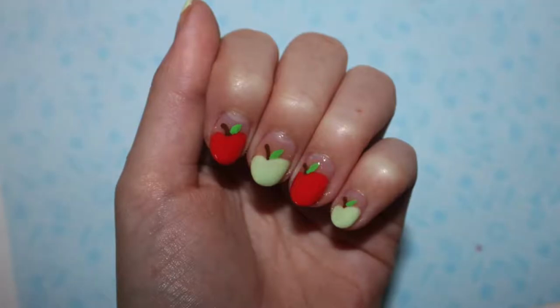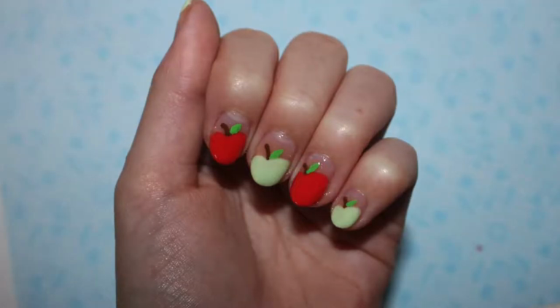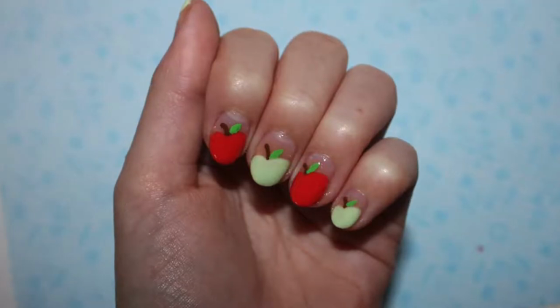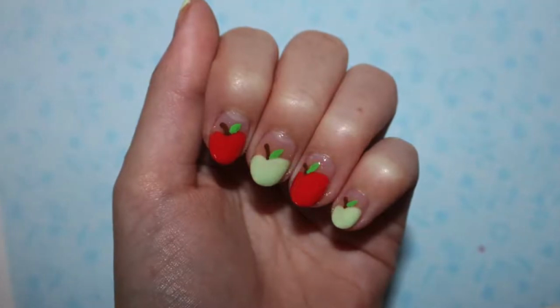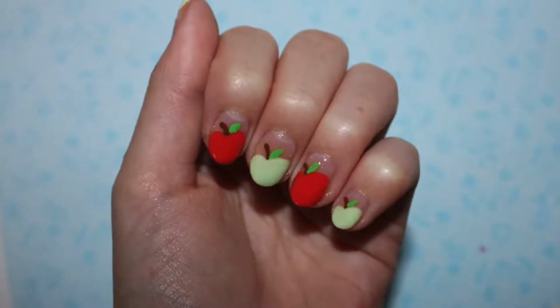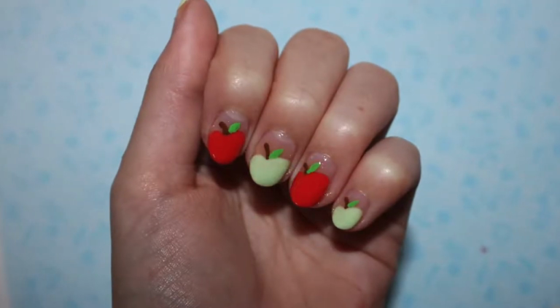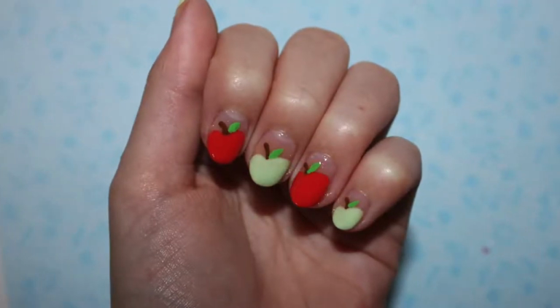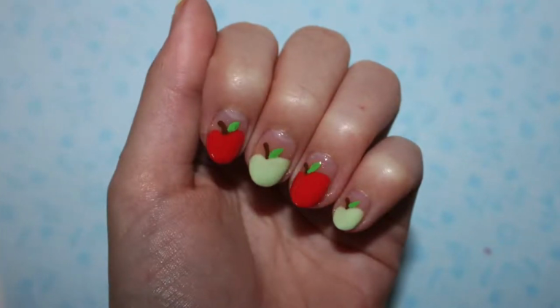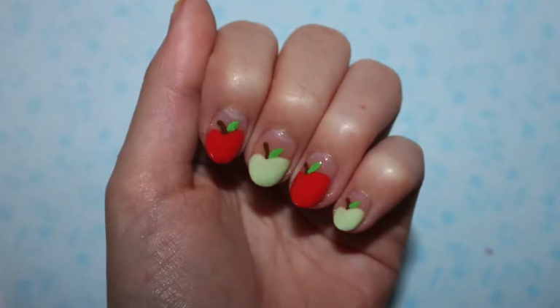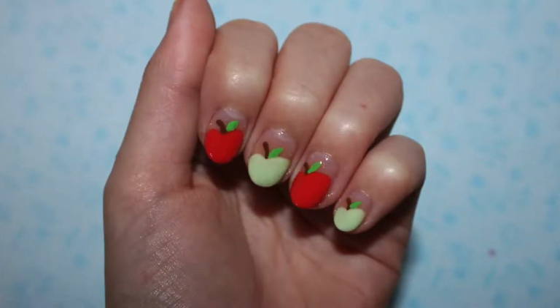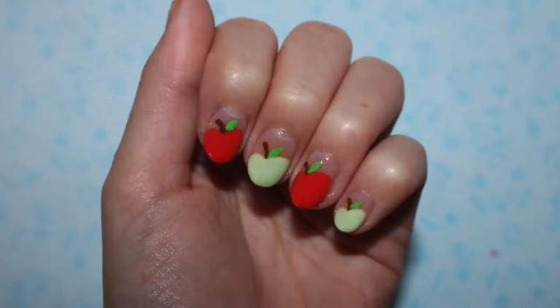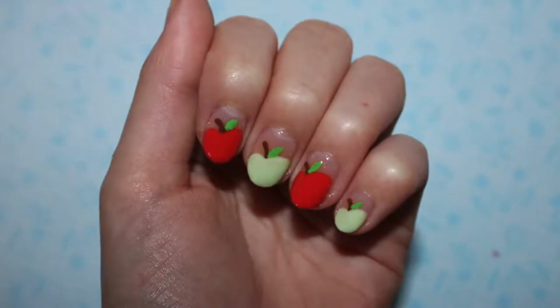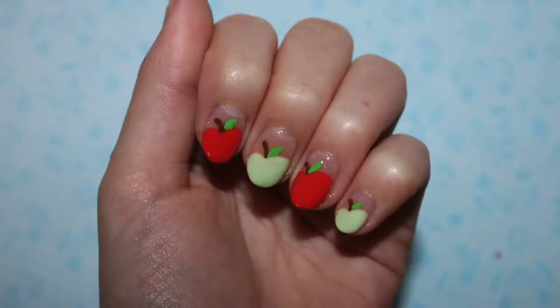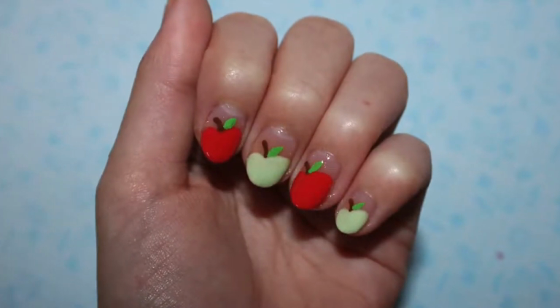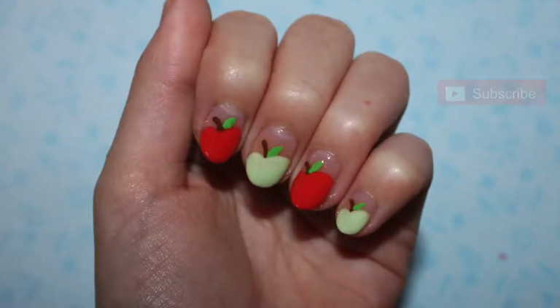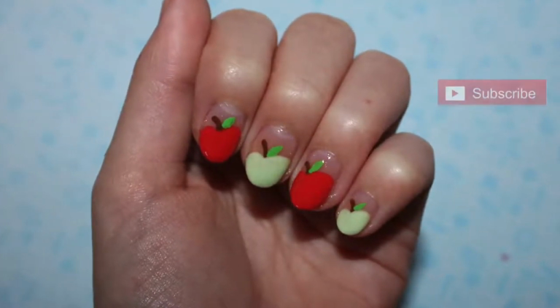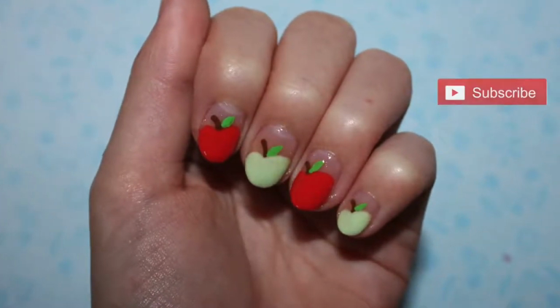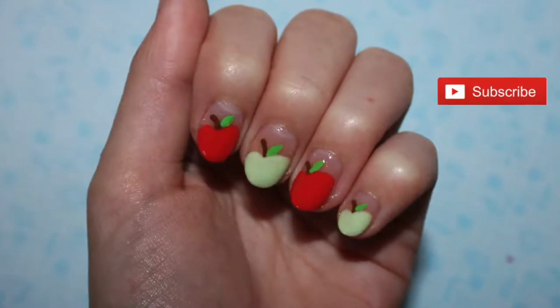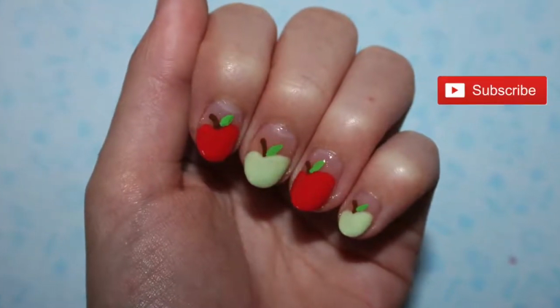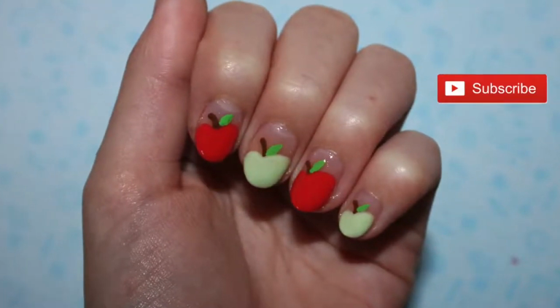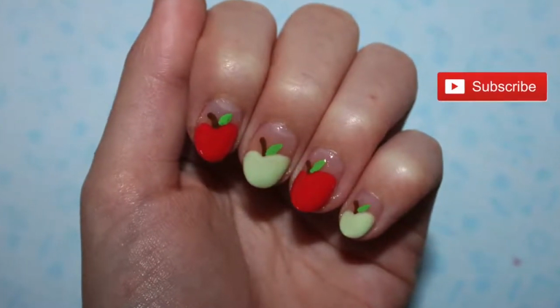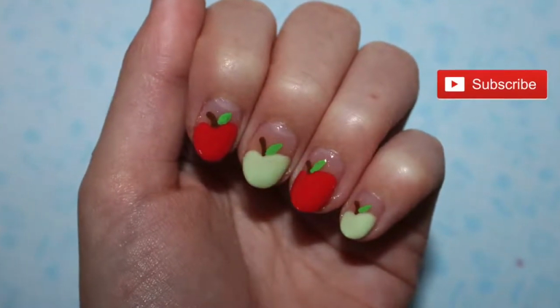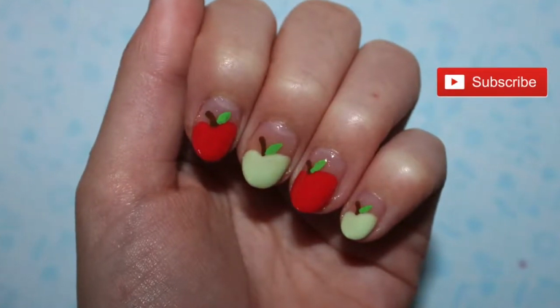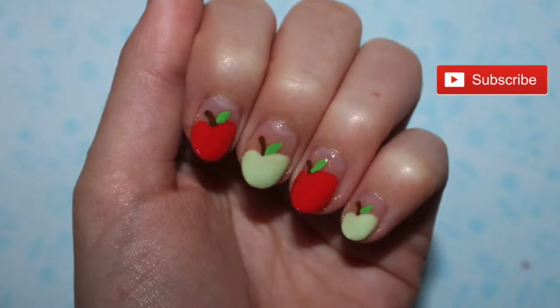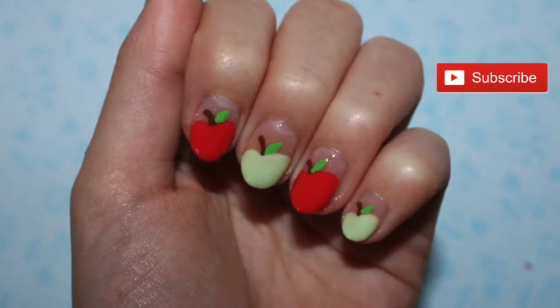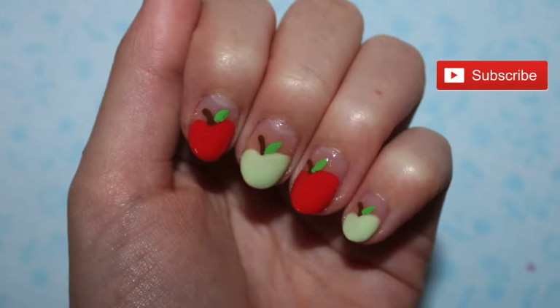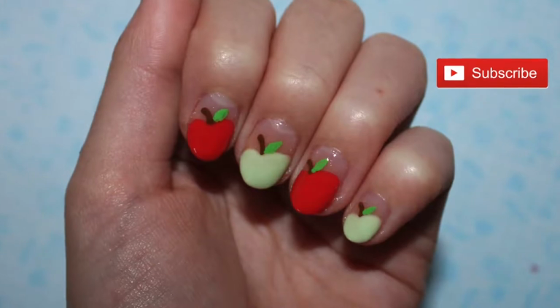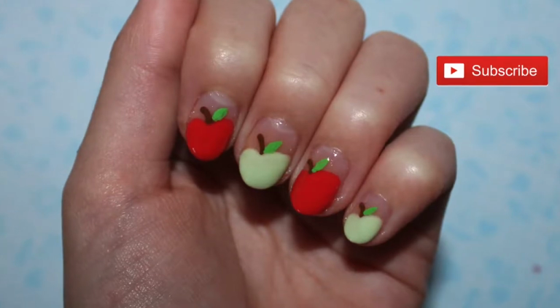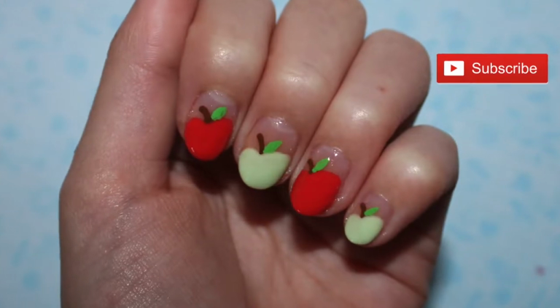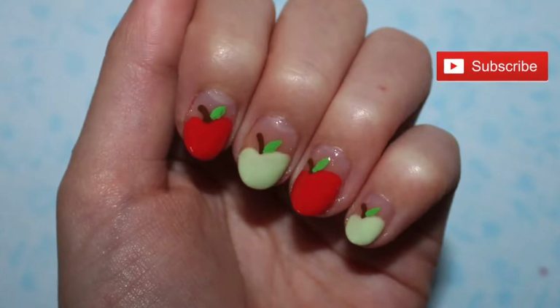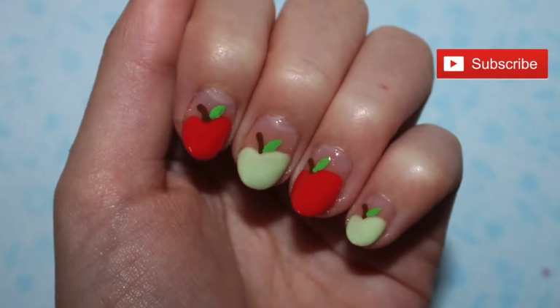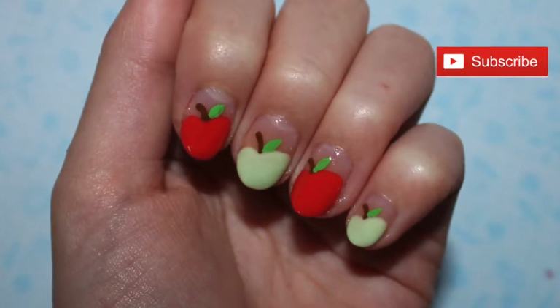Hi everyone! Today I'm going to be showing you how to create these apple nails. Hit that like button if you enjoy and subscribe for more.